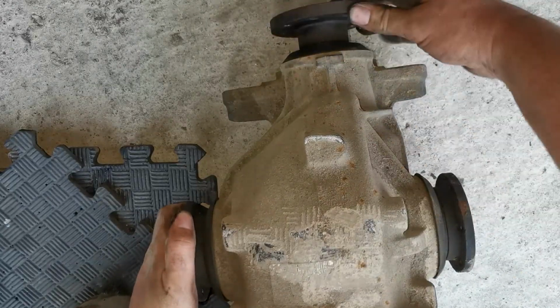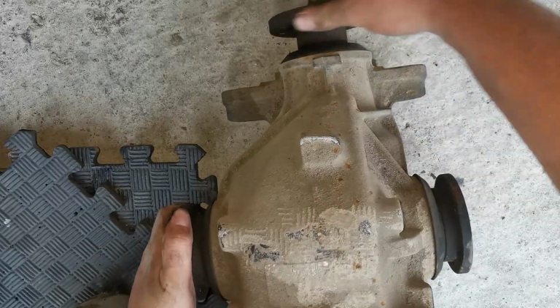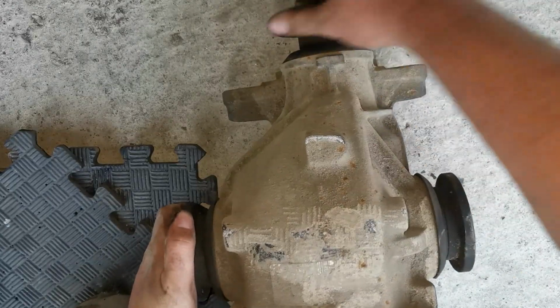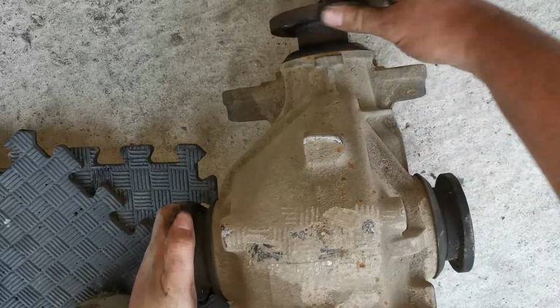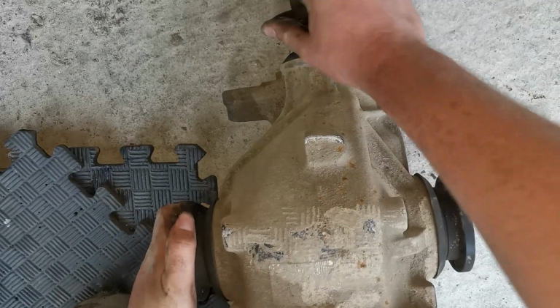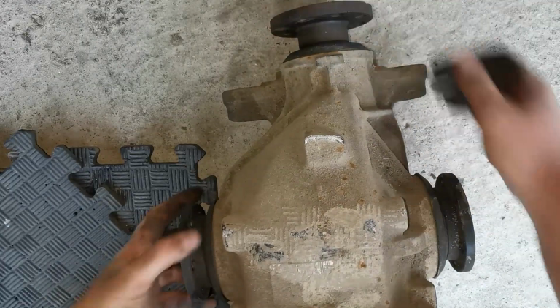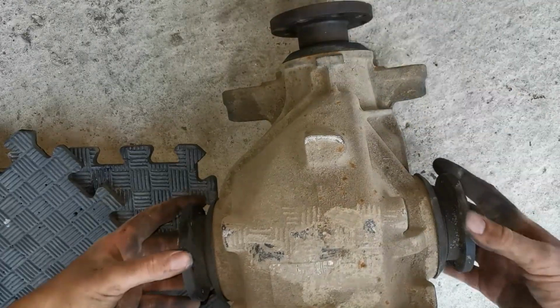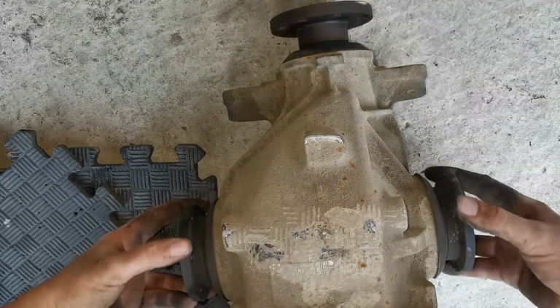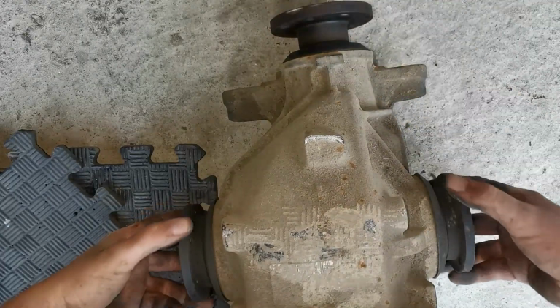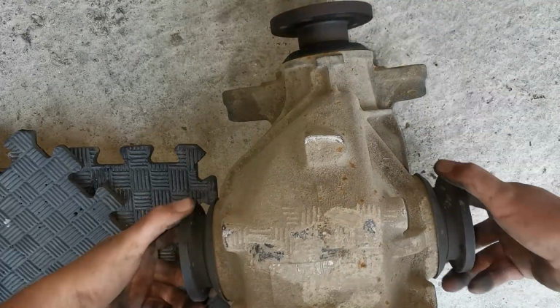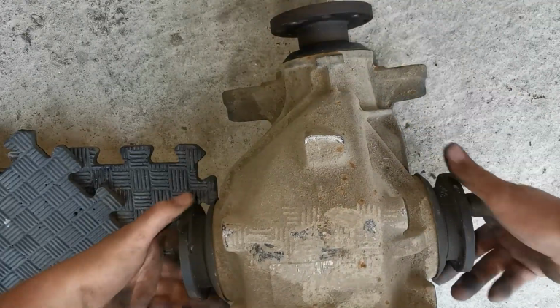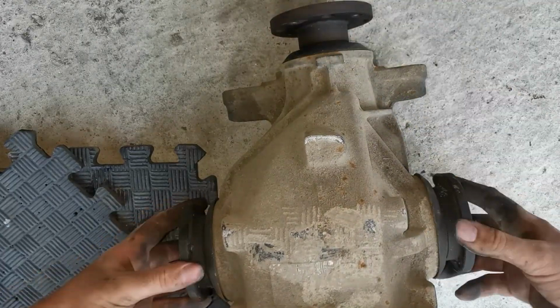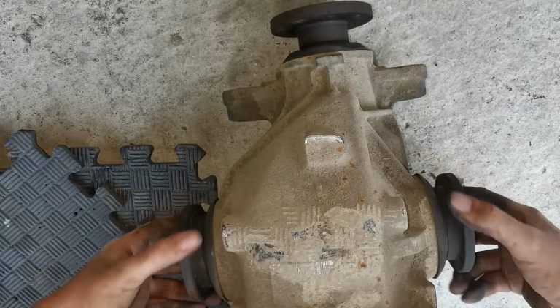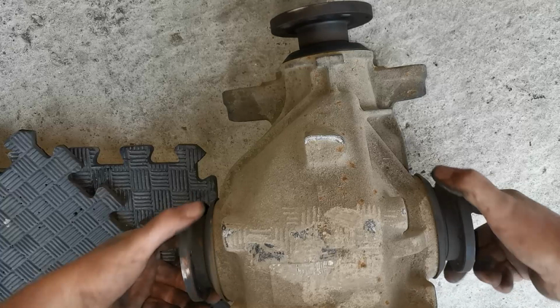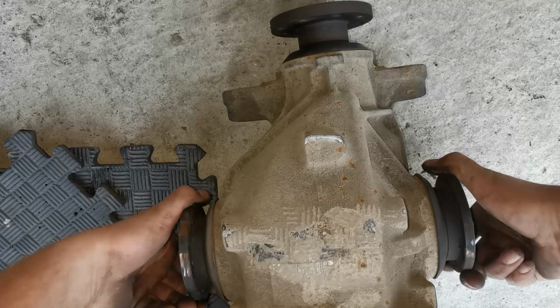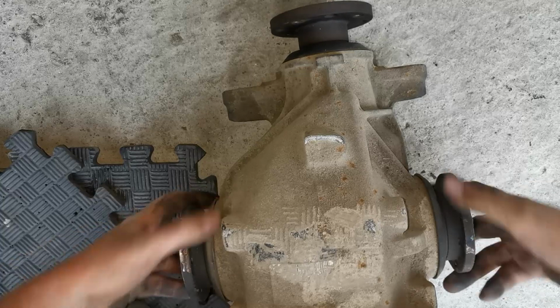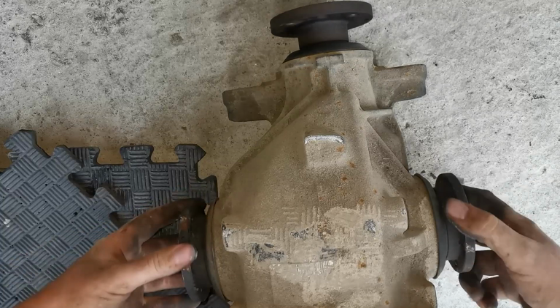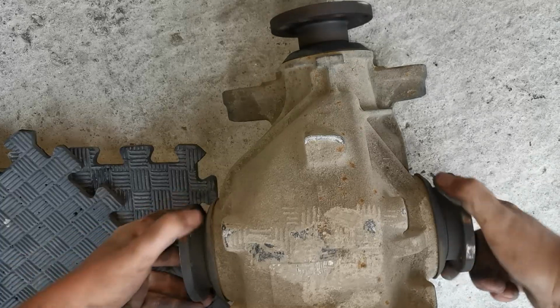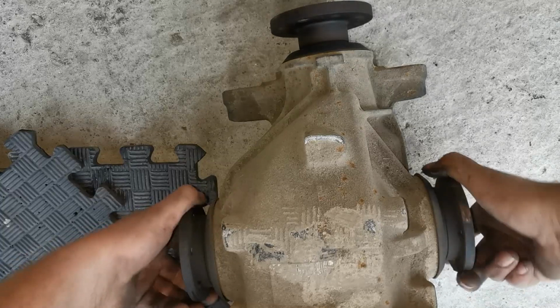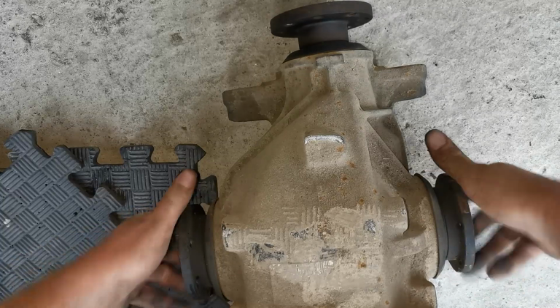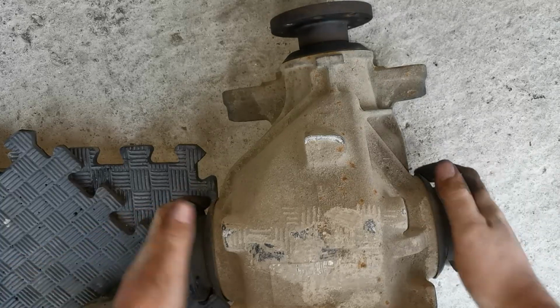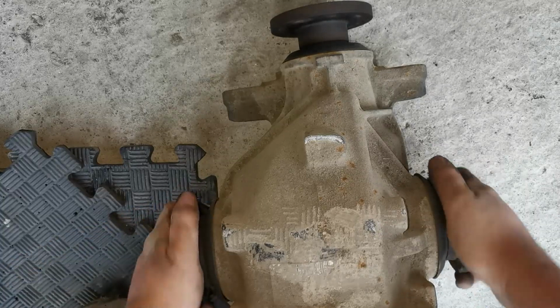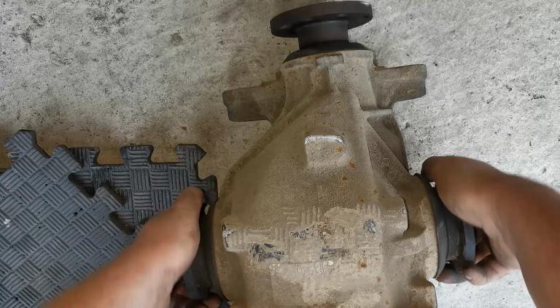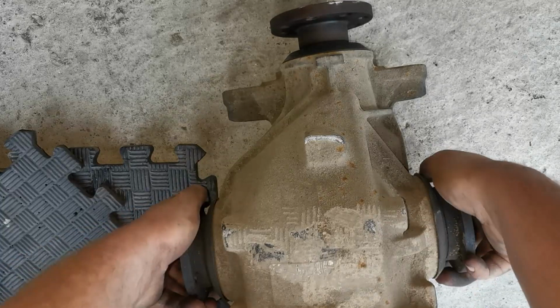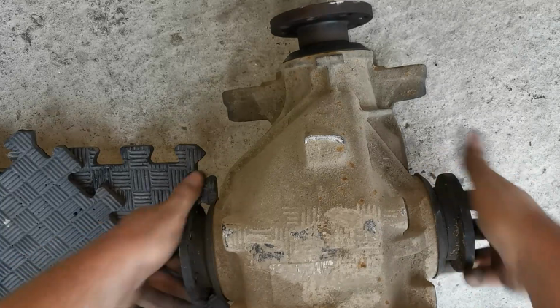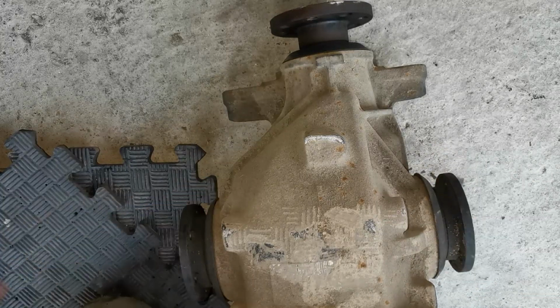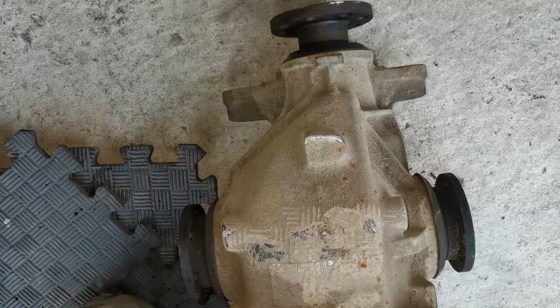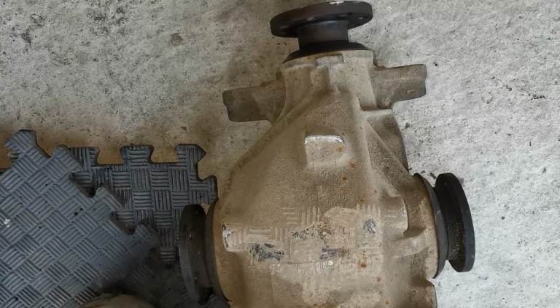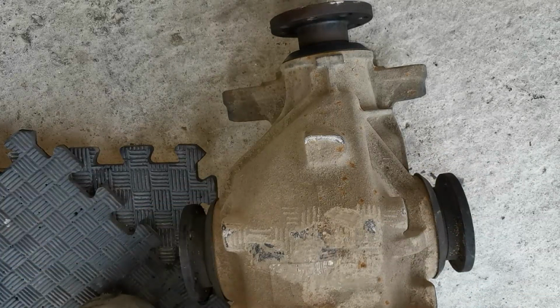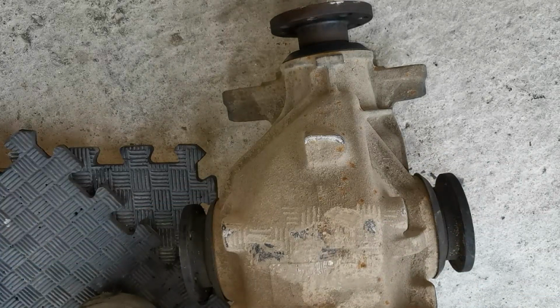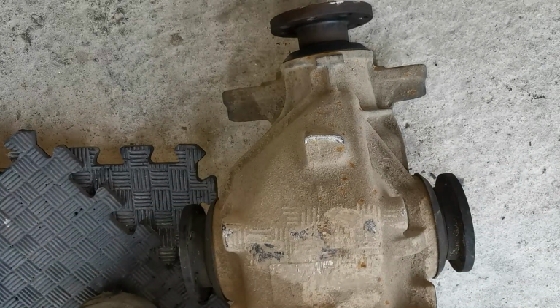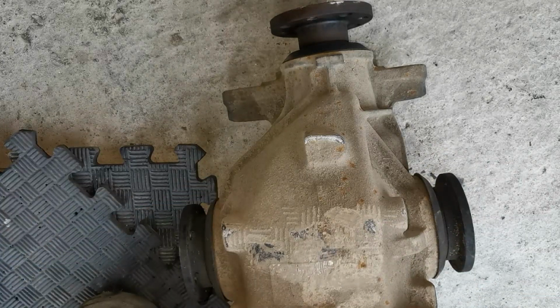By locking this, what we'll achieve is that both outputs will drive together the whole time. So we'll pull that apart, weld it up, and she should be good.